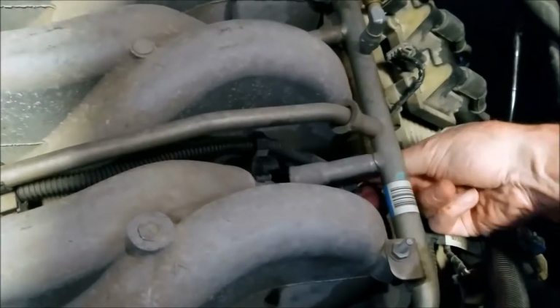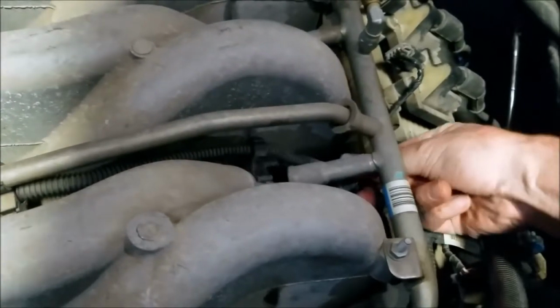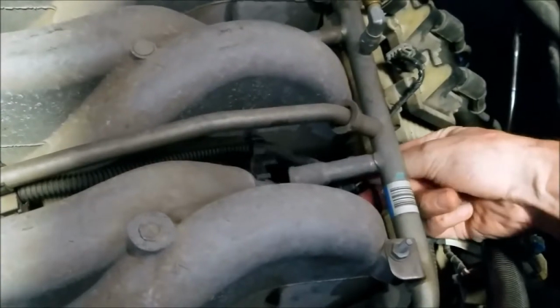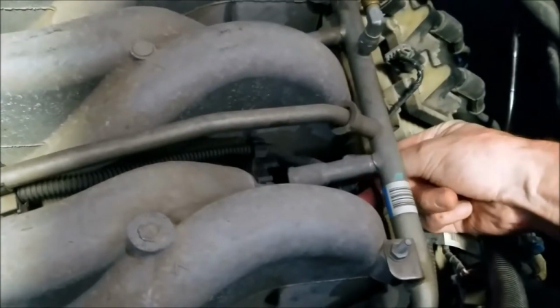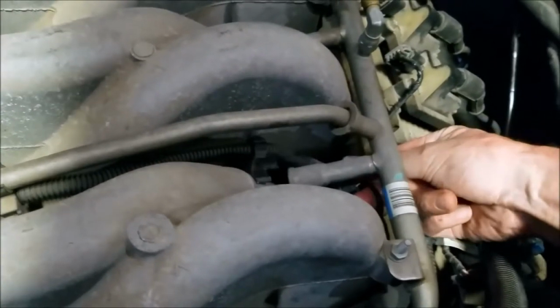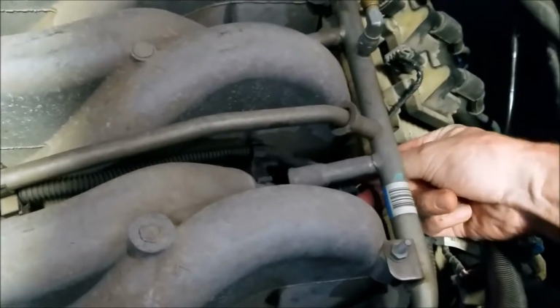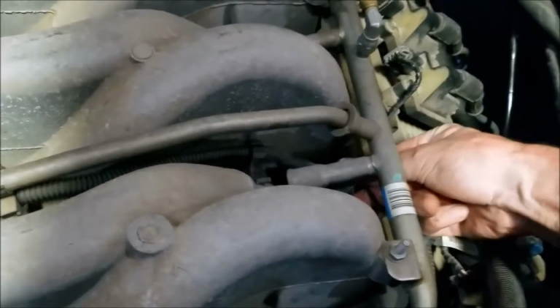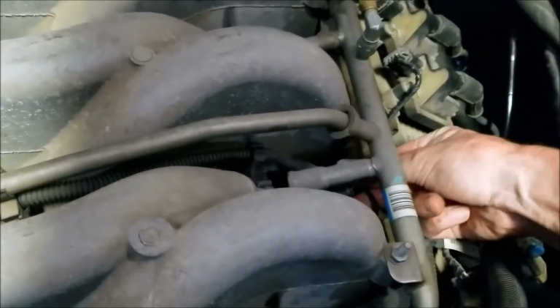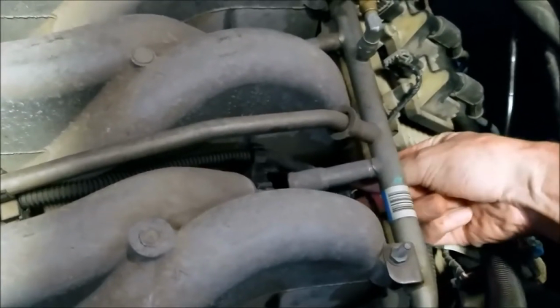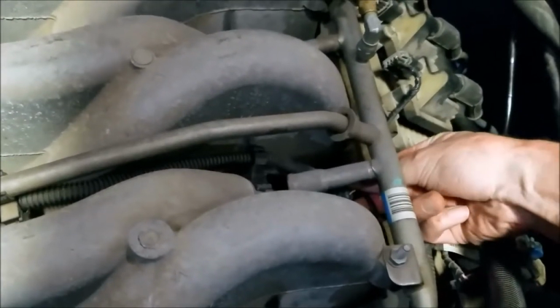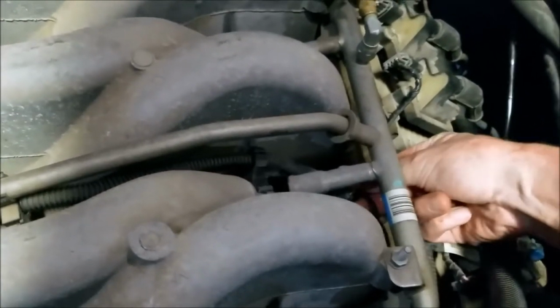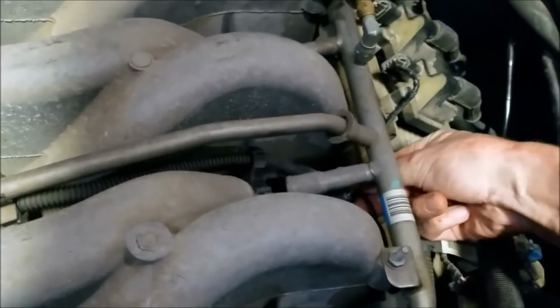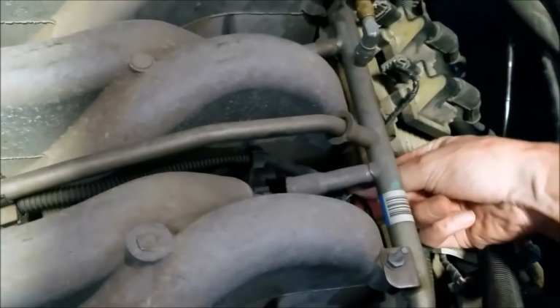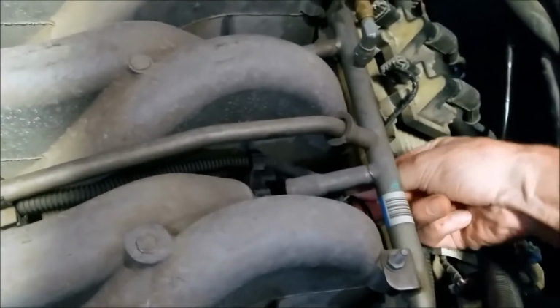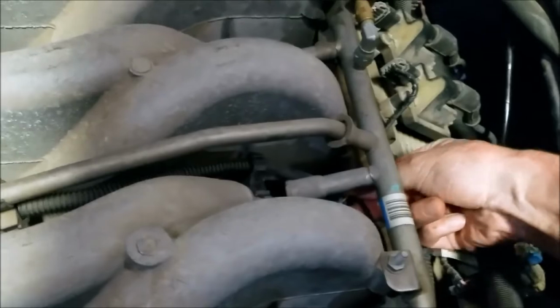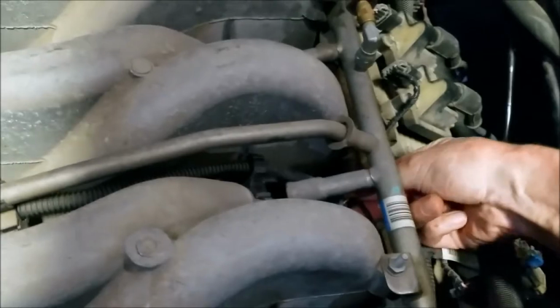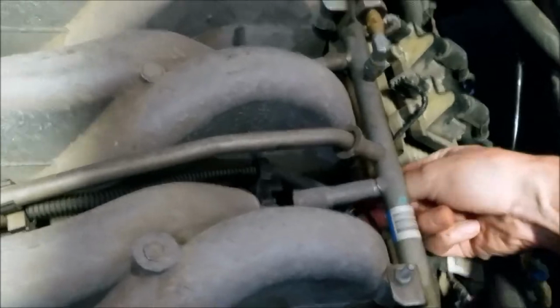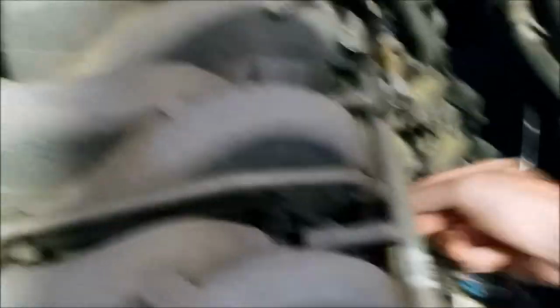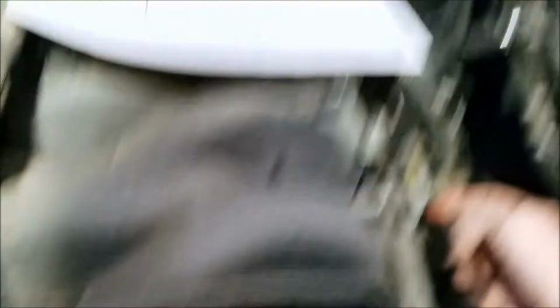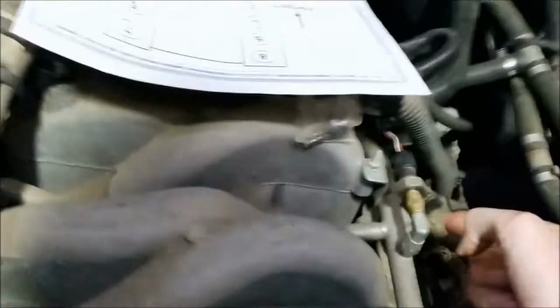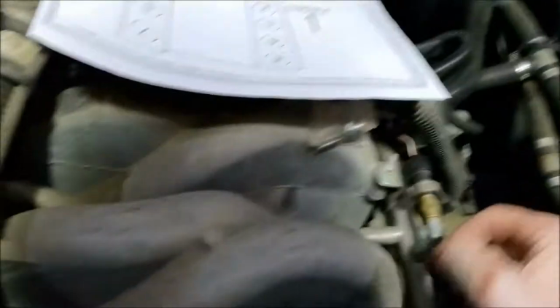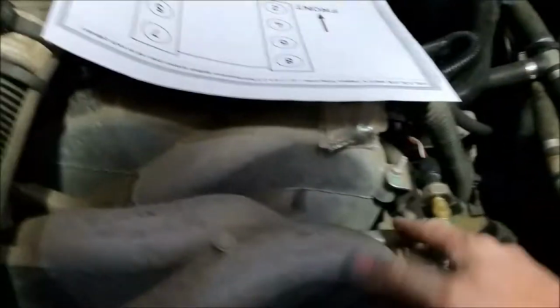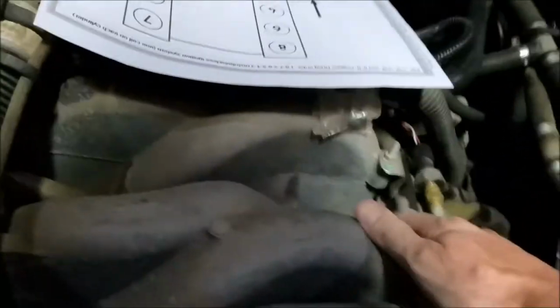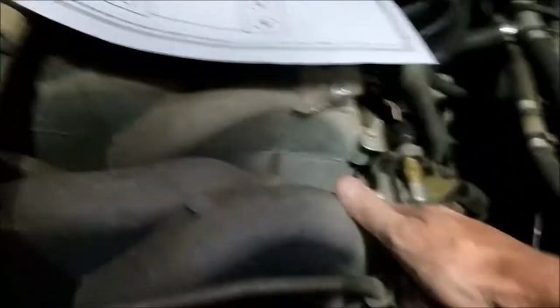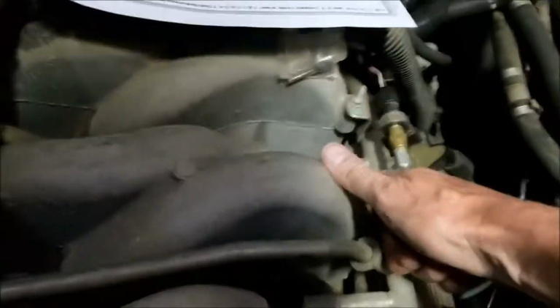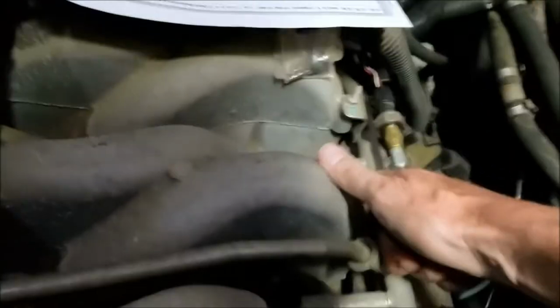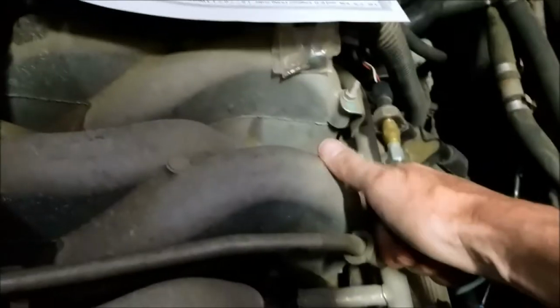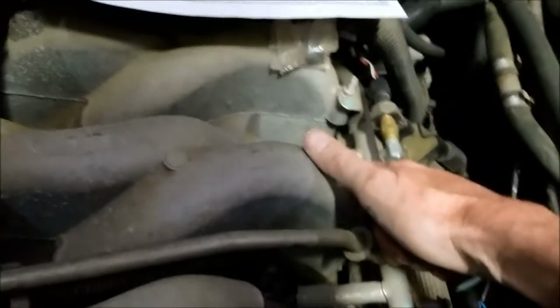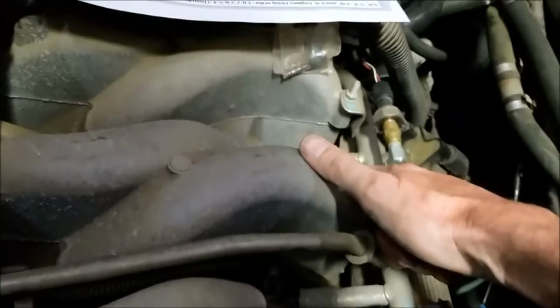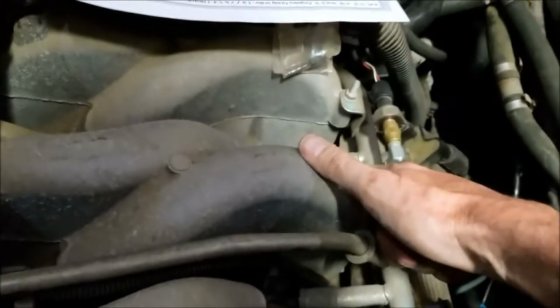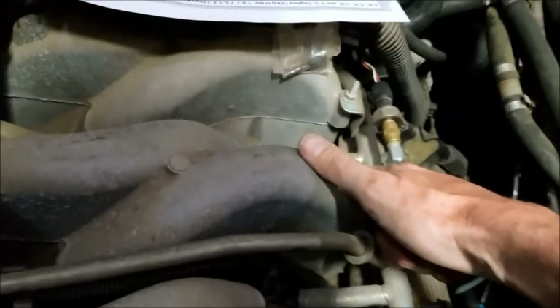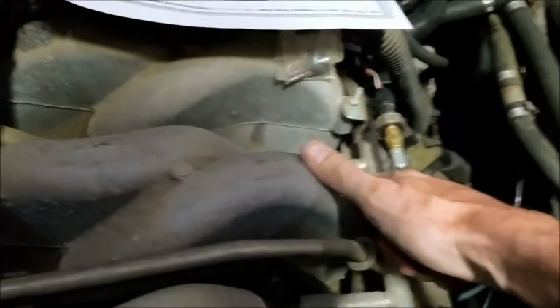I pulled the injector on the front one and could notice a much larger difference.